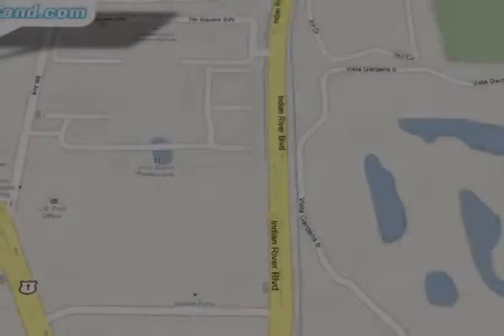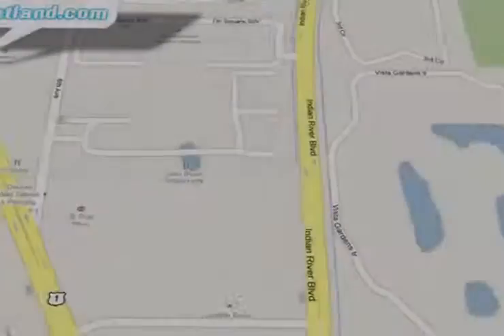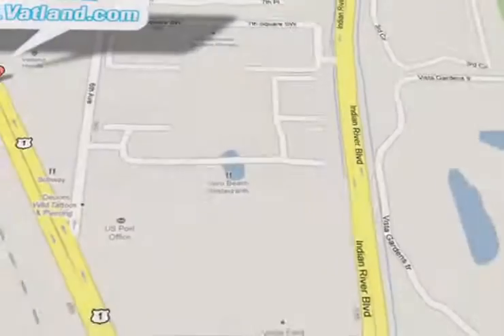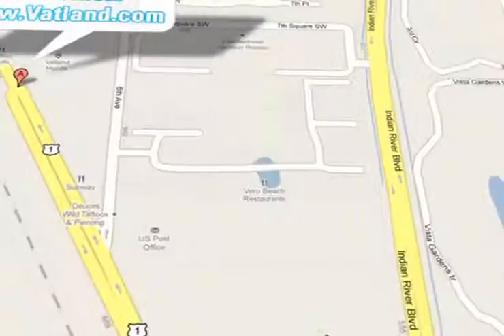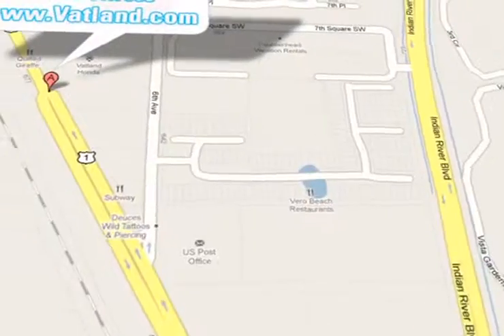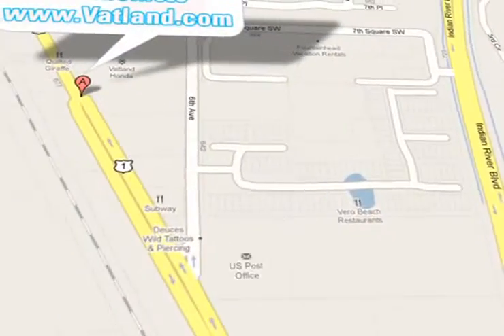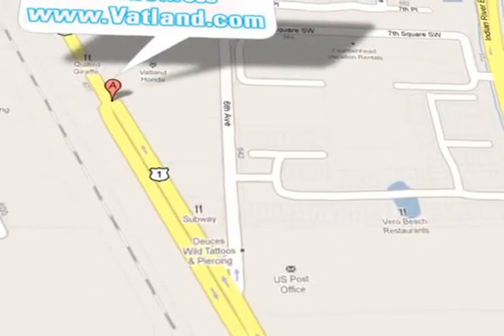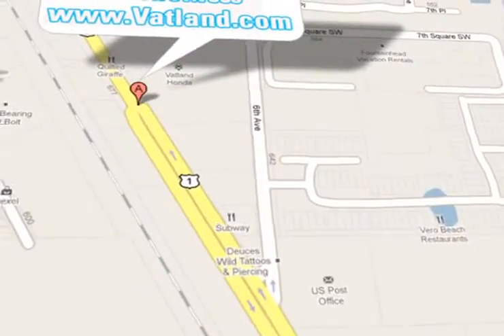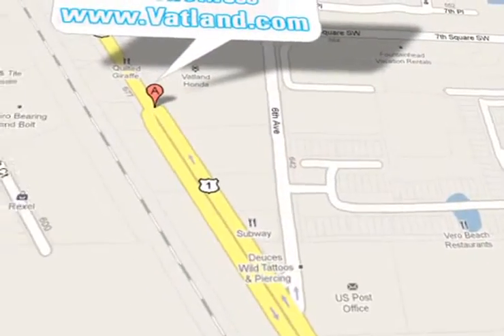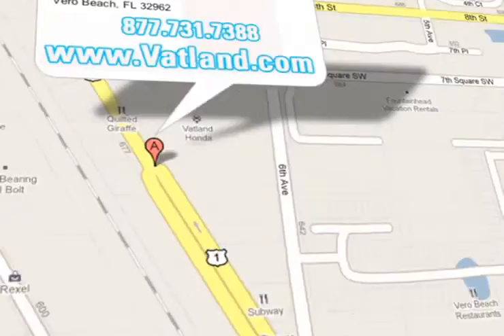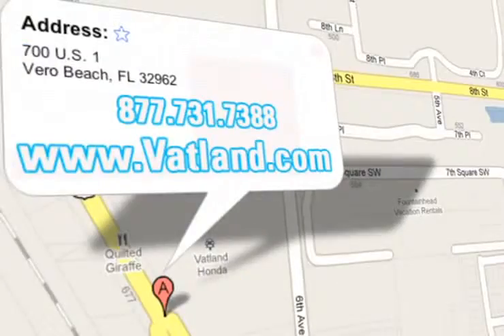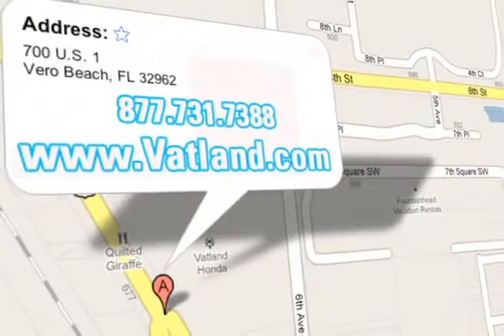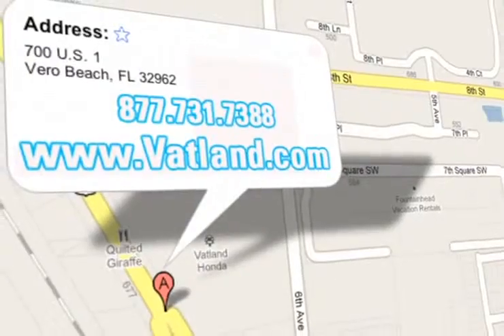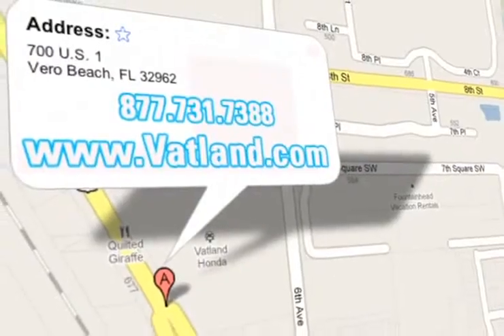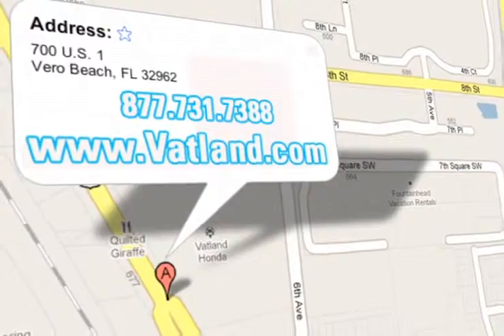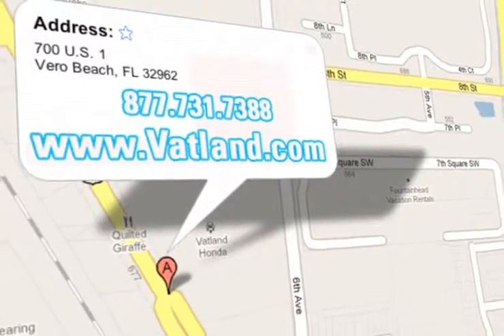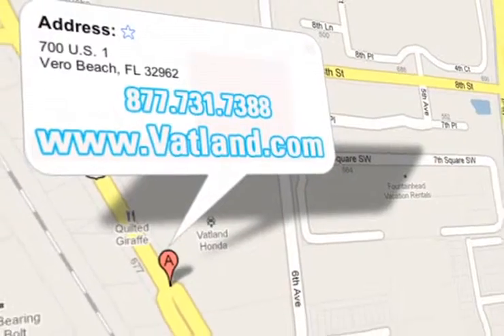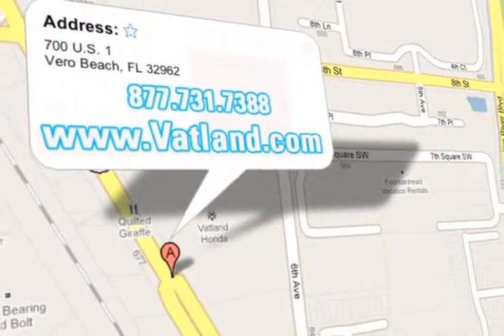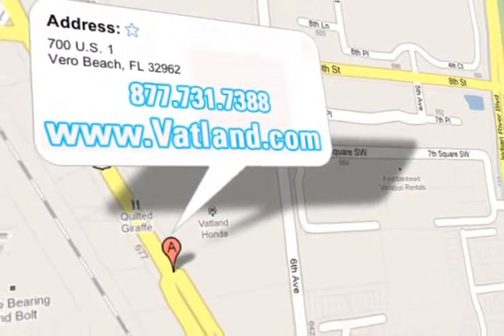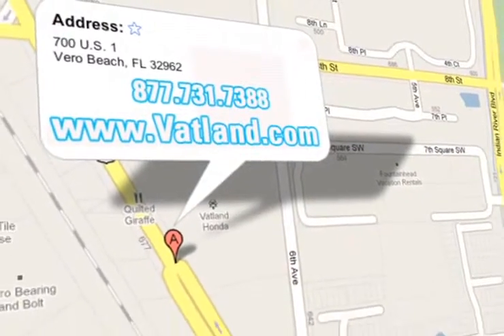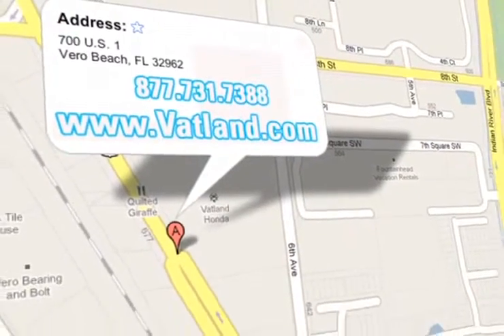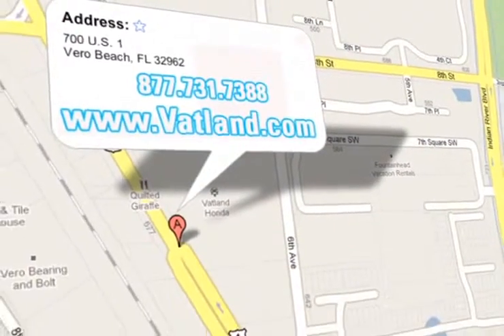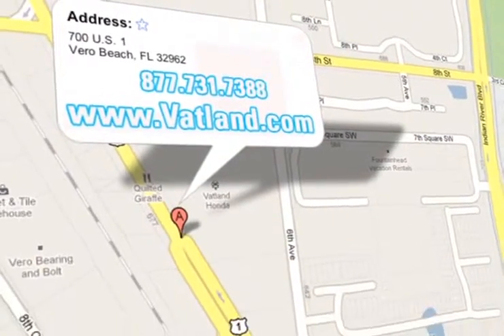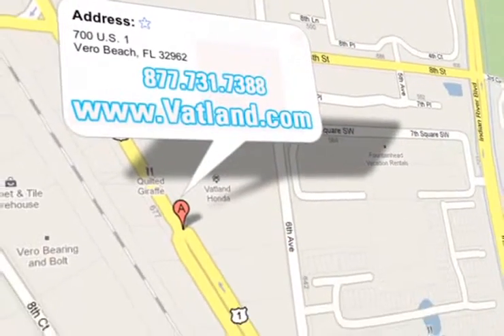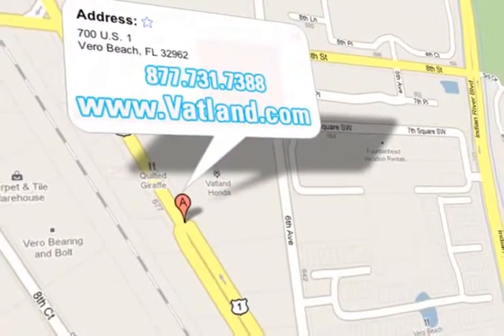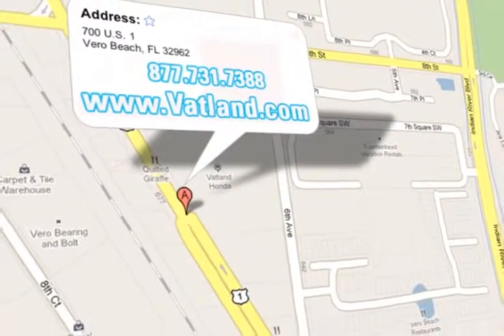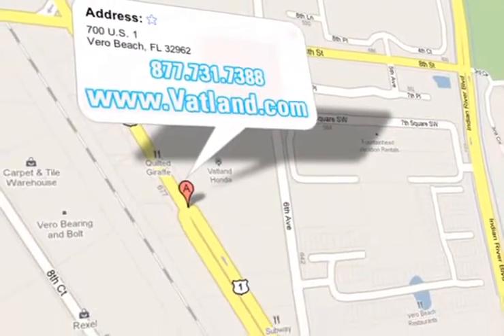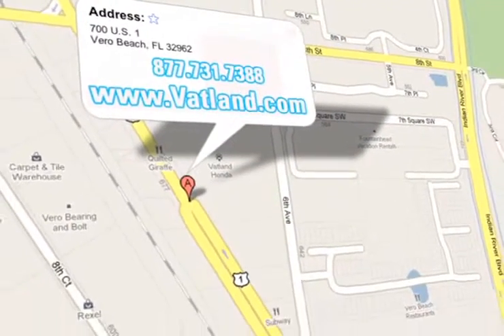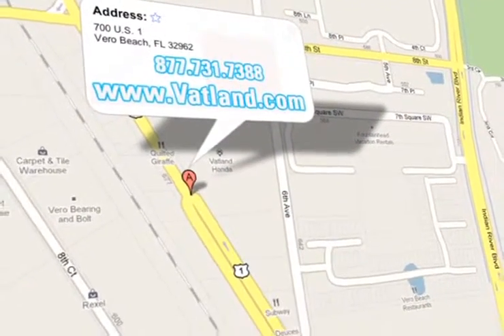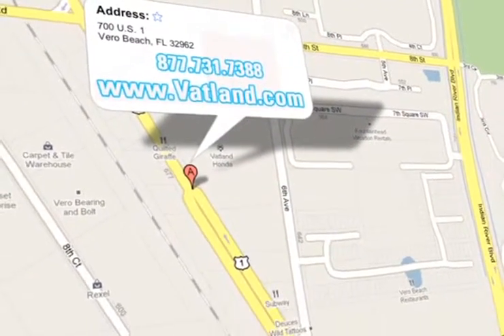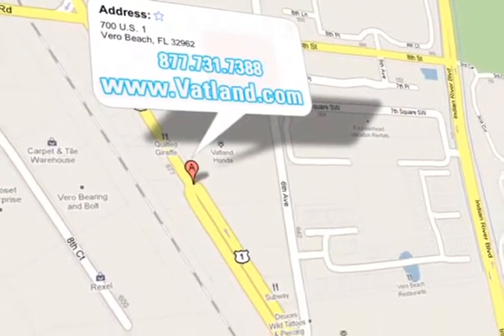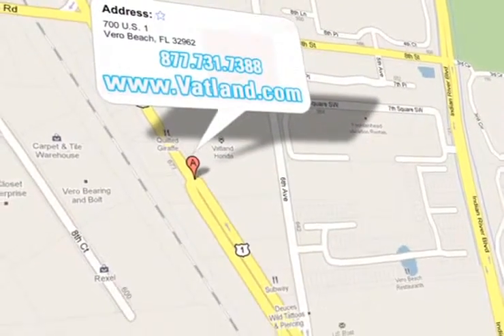Vatland Honda is located at 700 US Highway 1 in Vero Beach, Florida.